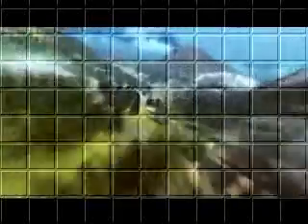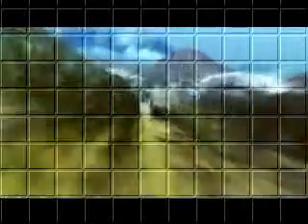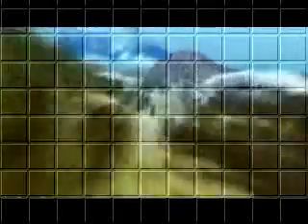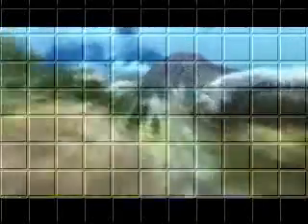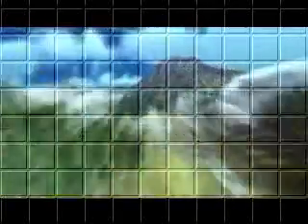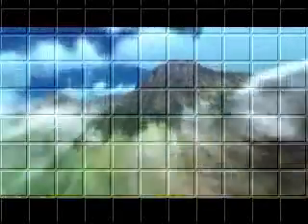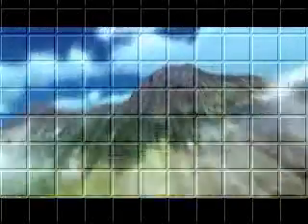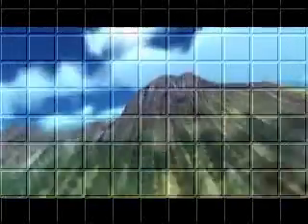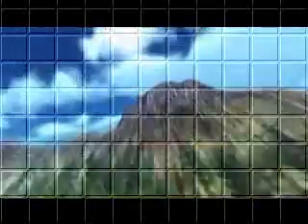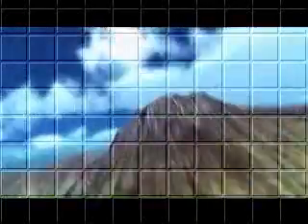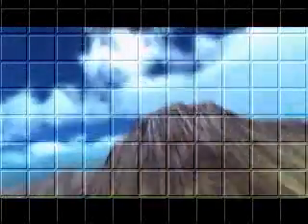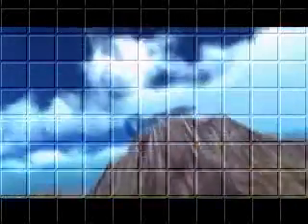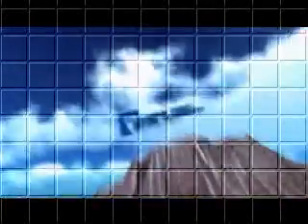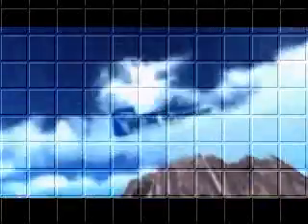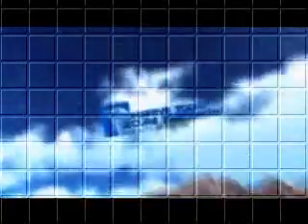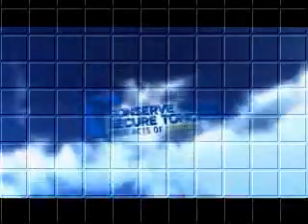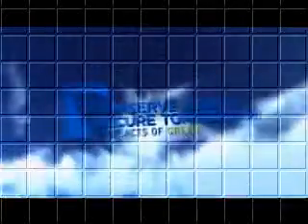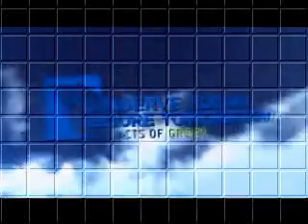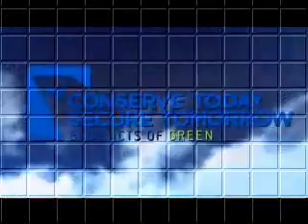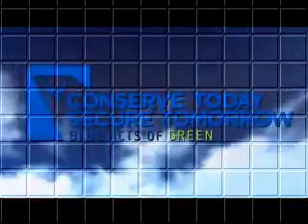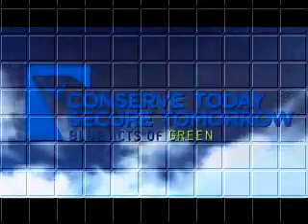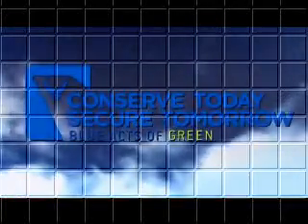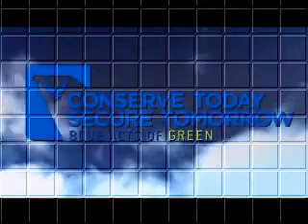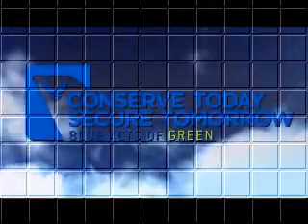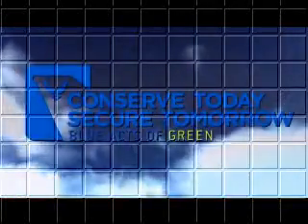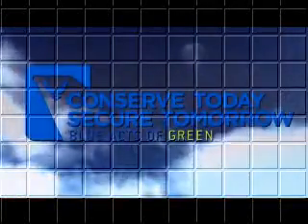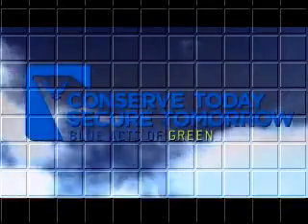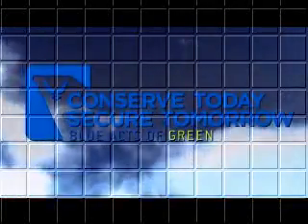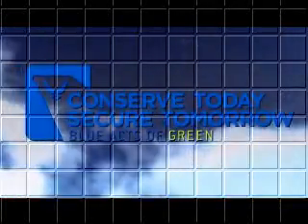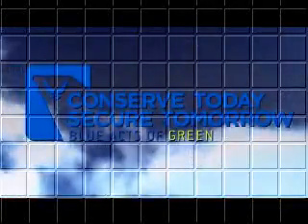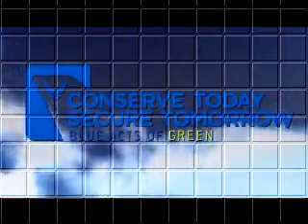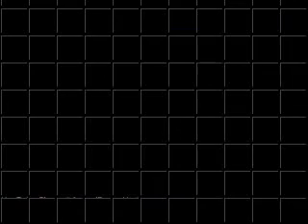EMS can serve today. Secure tomorrow. Blue acts of green.